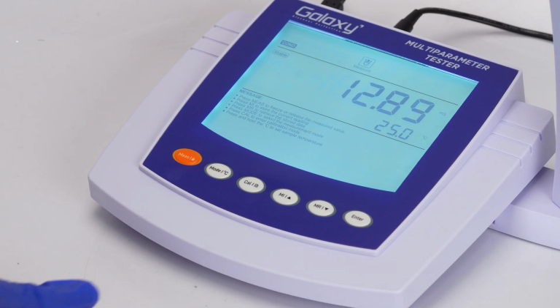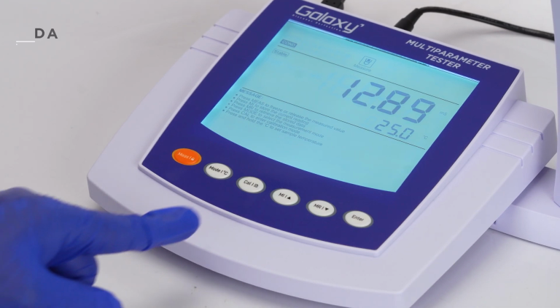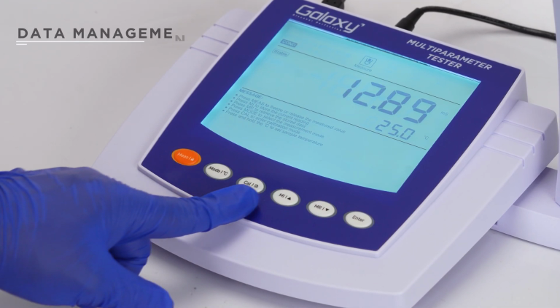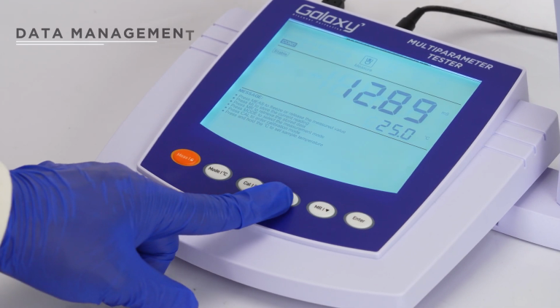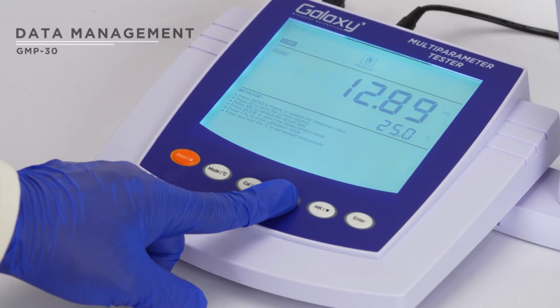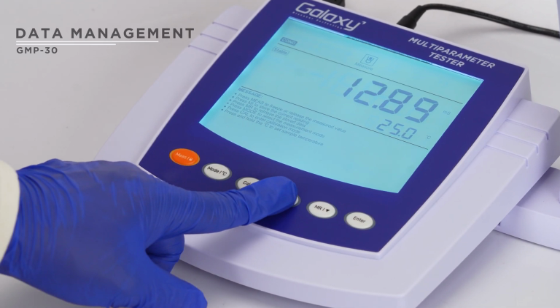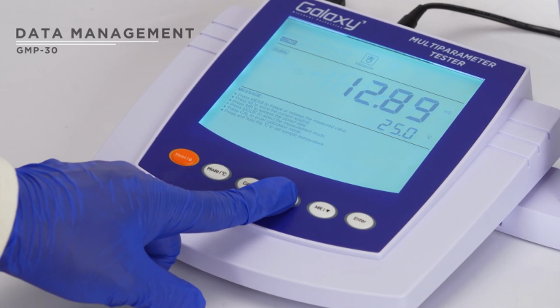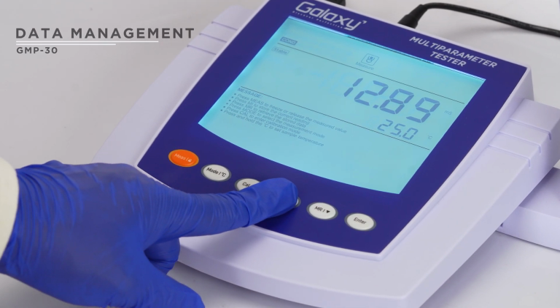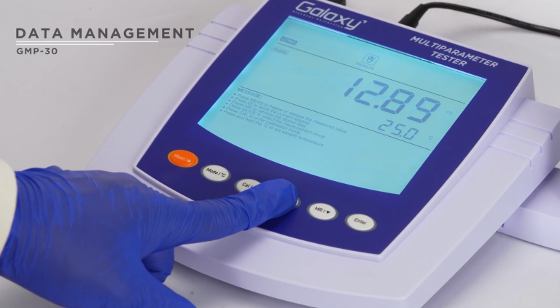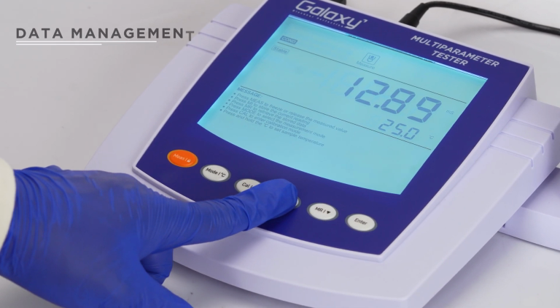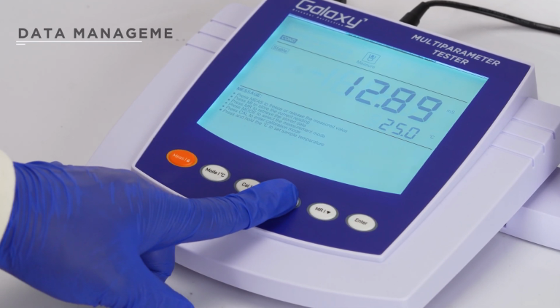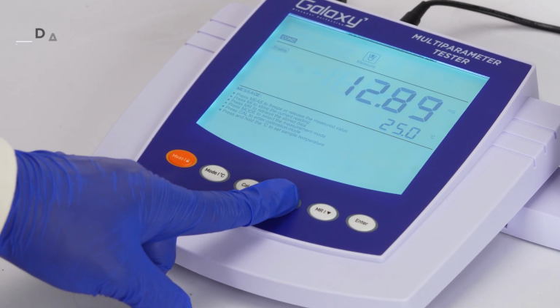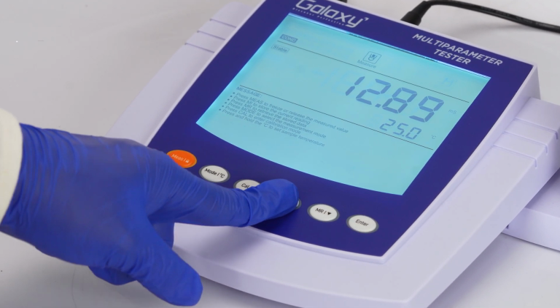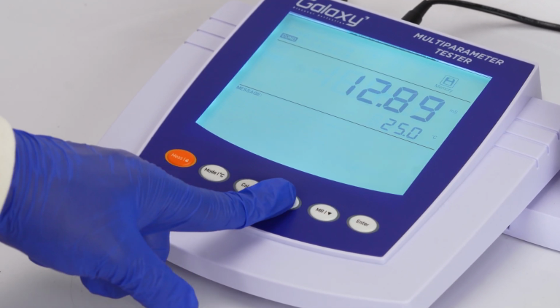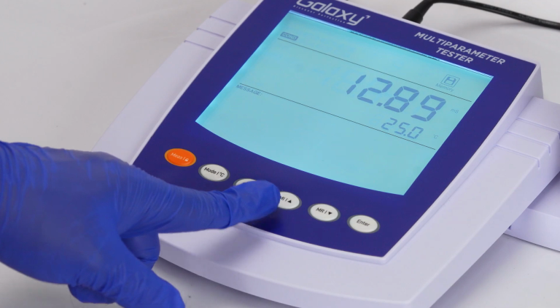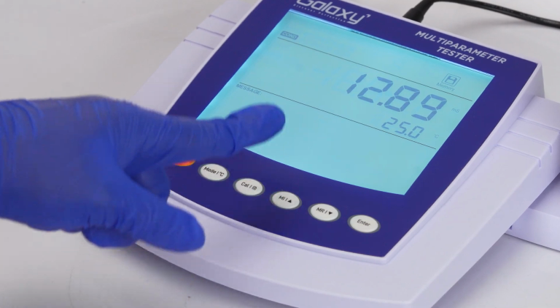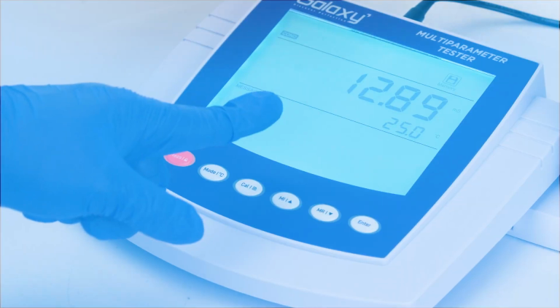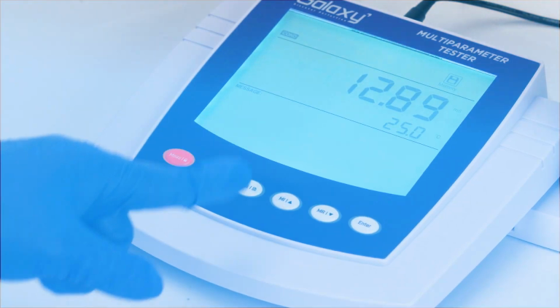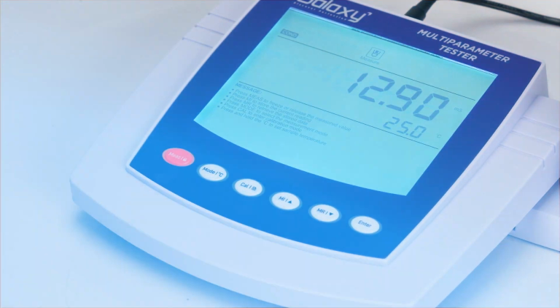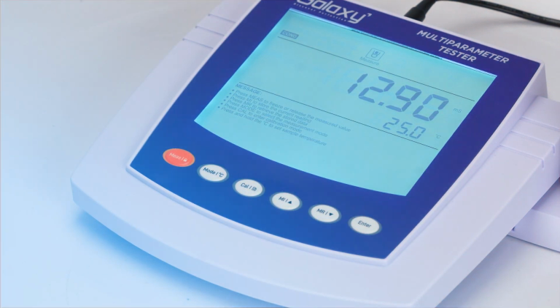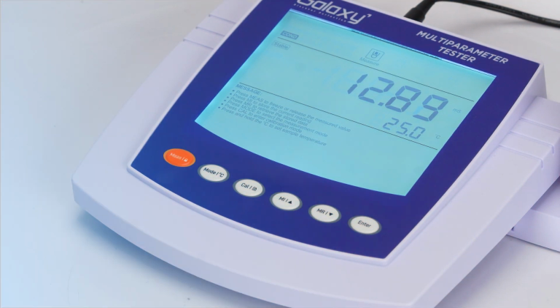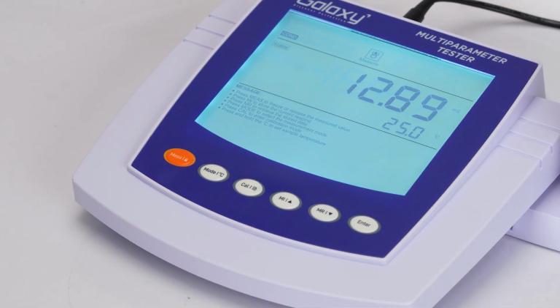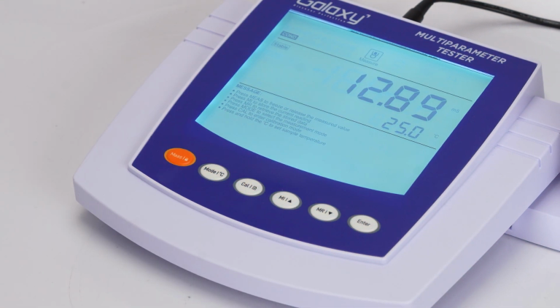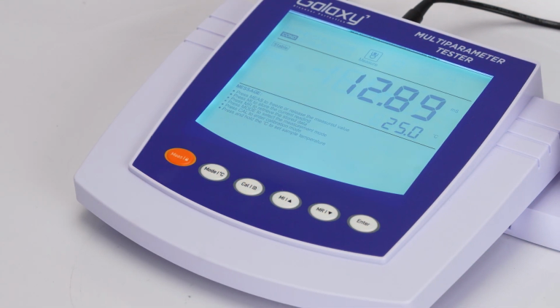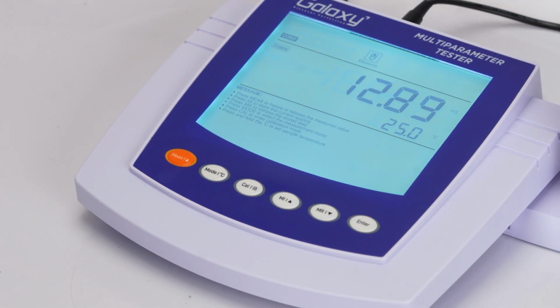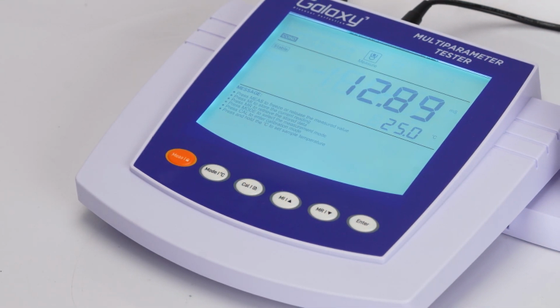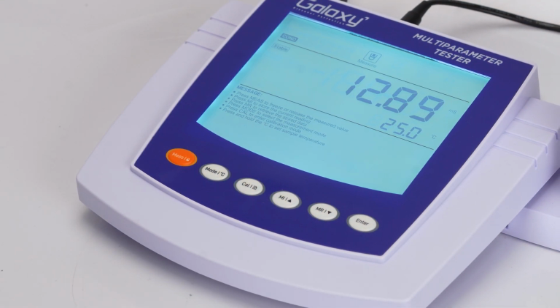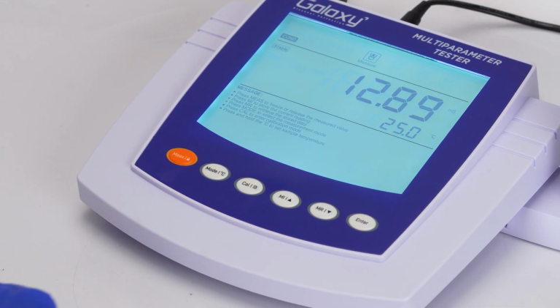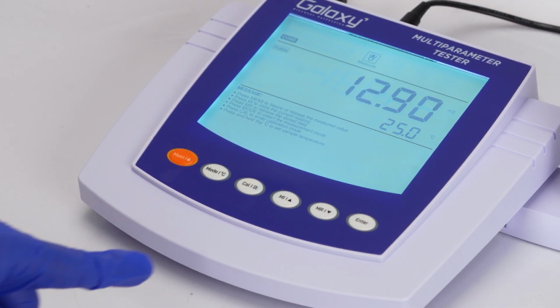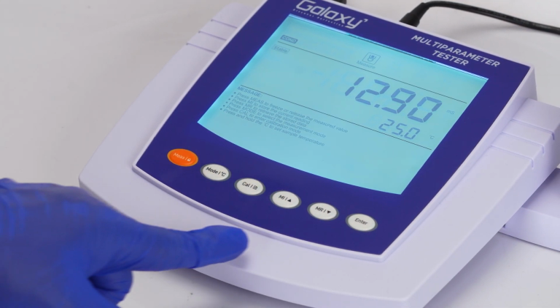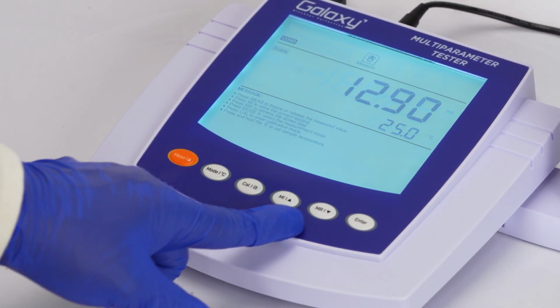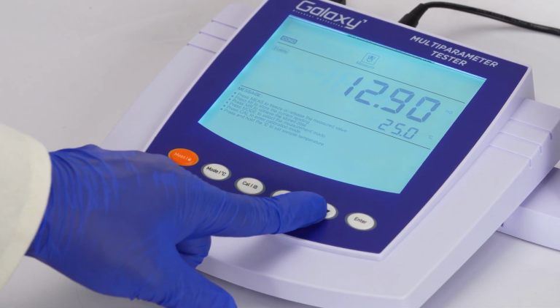Press the MI key to store your readings. To view stored data, press the MR key.